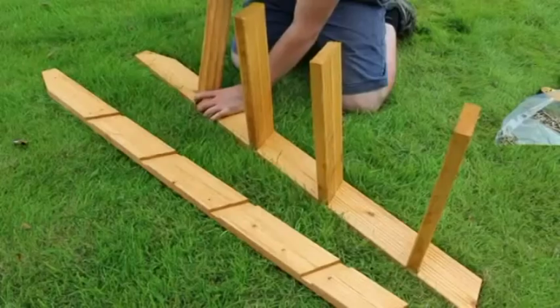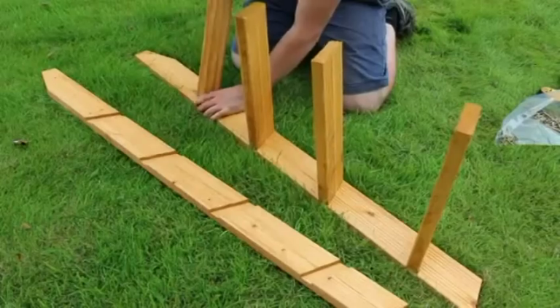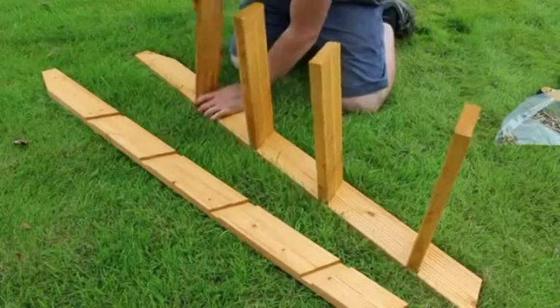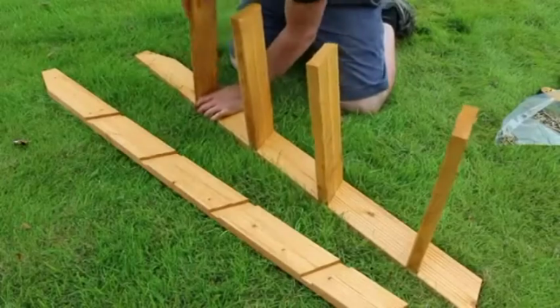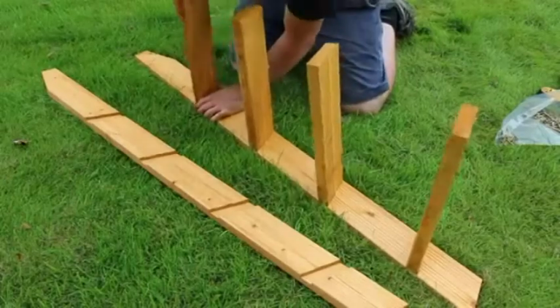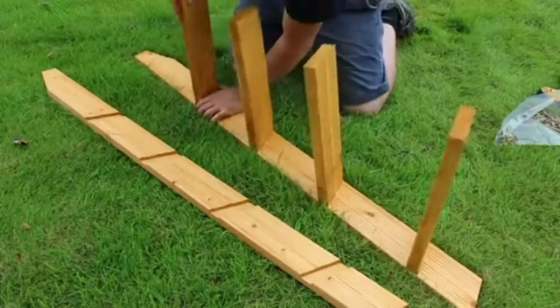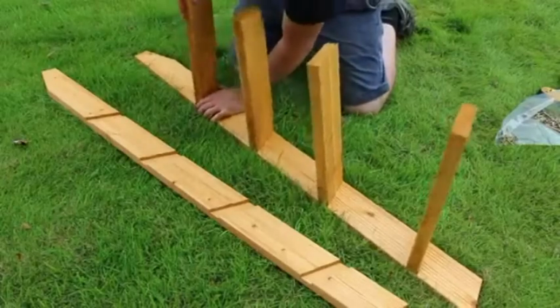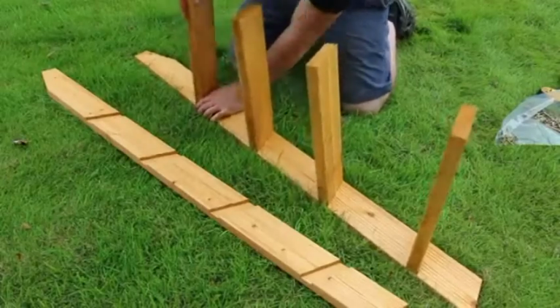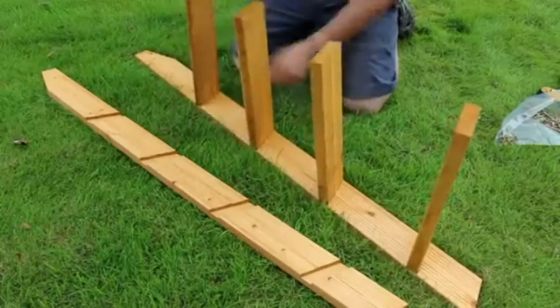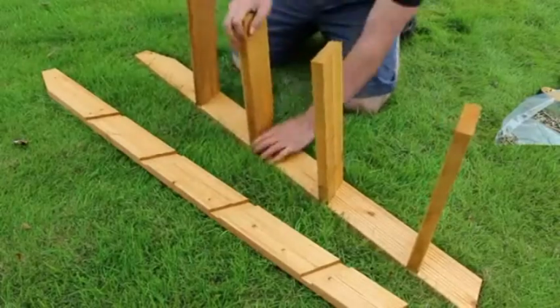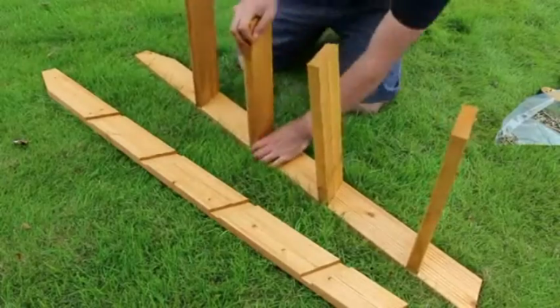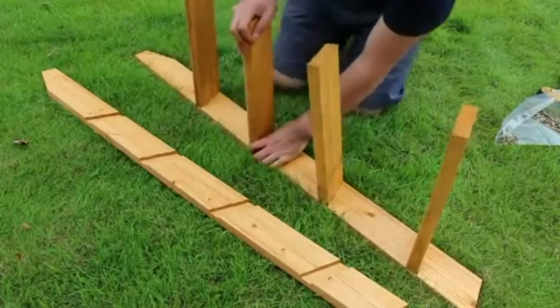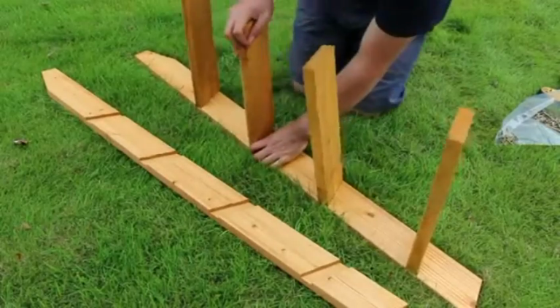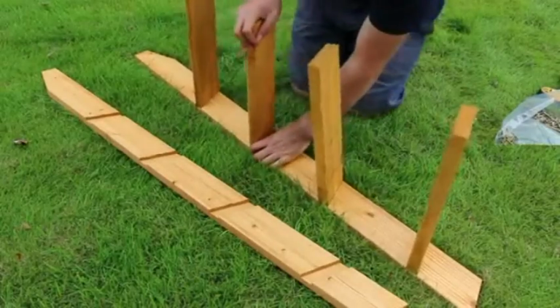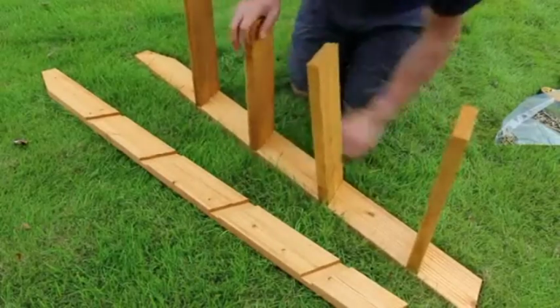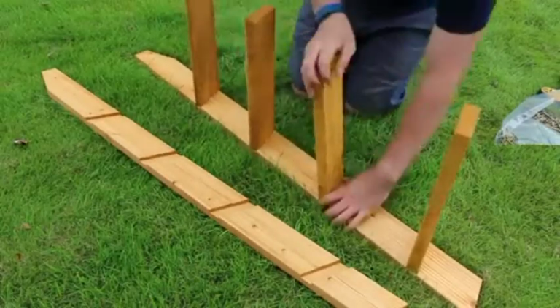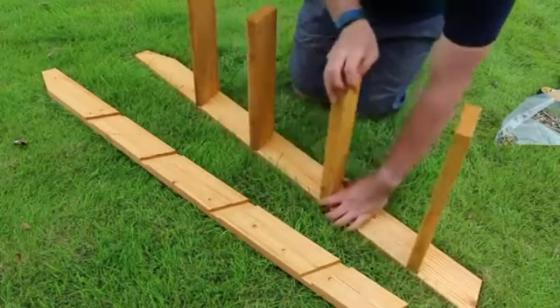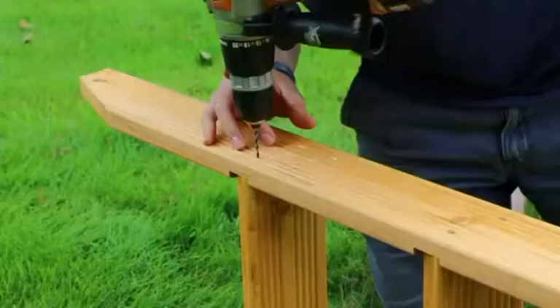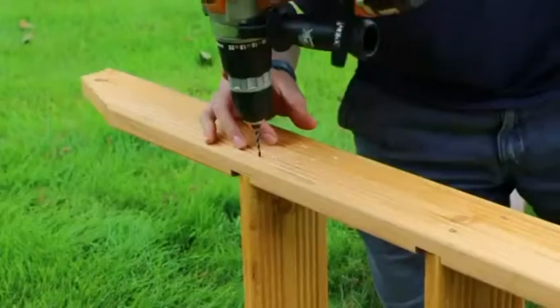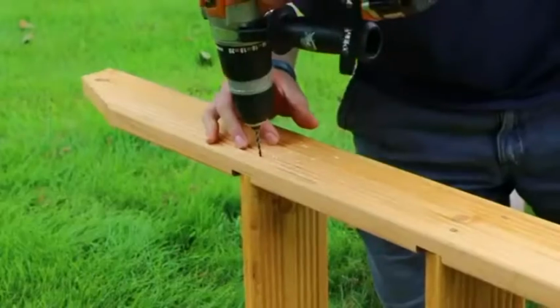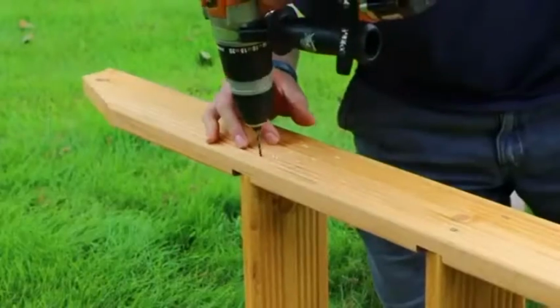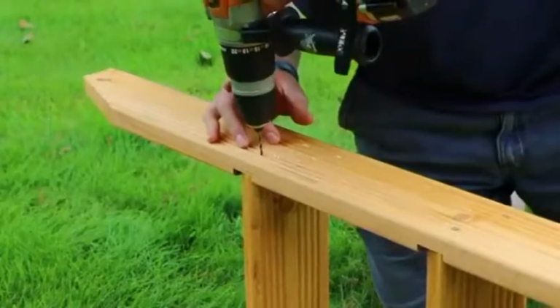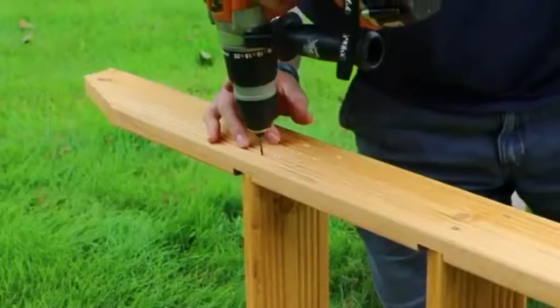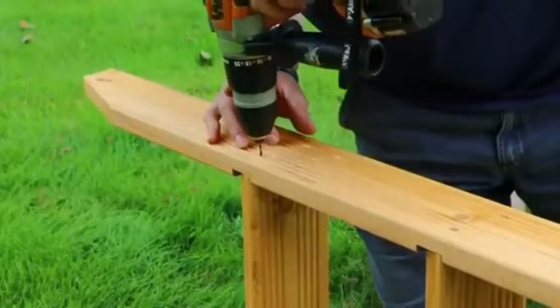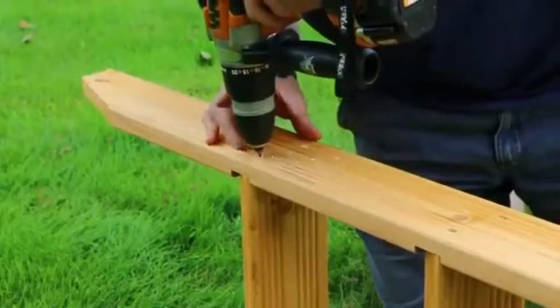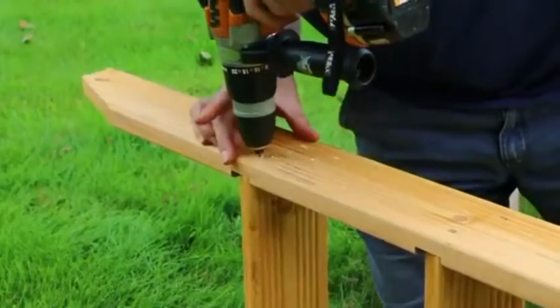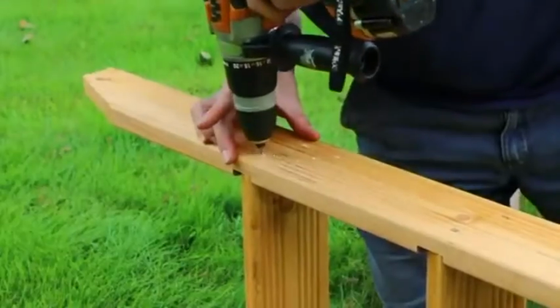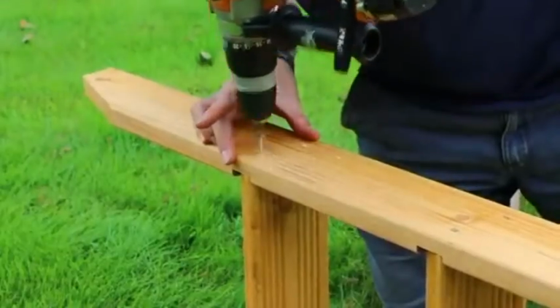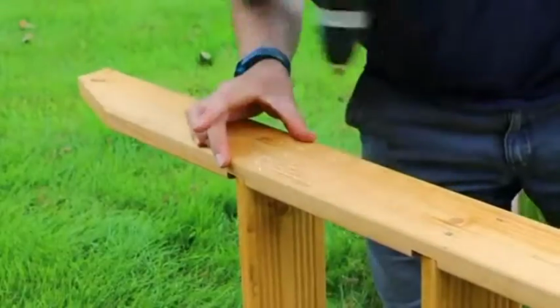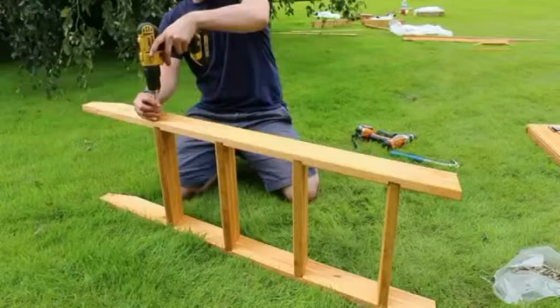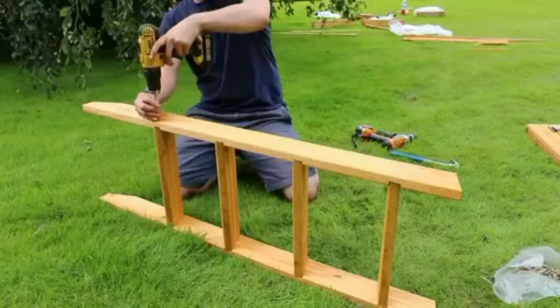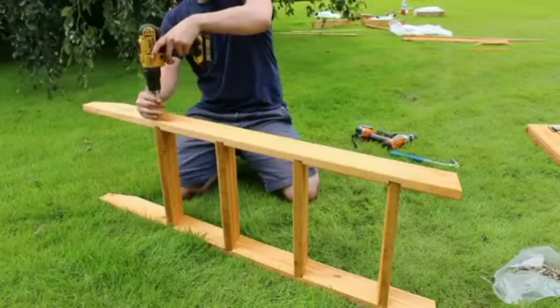Assemble the ladder by slotting each ladder step into the grooves of the ladder sides and secure with 50mm screws.